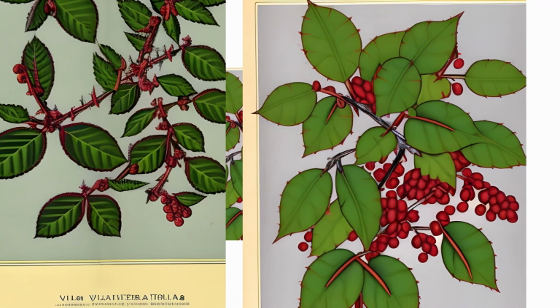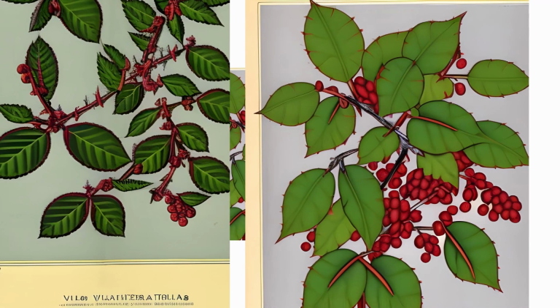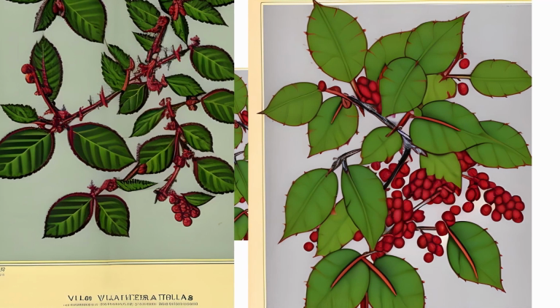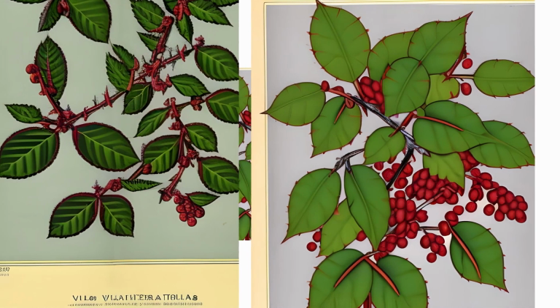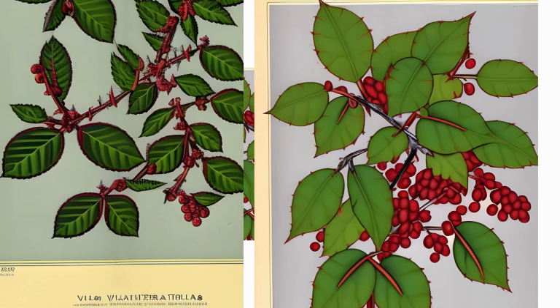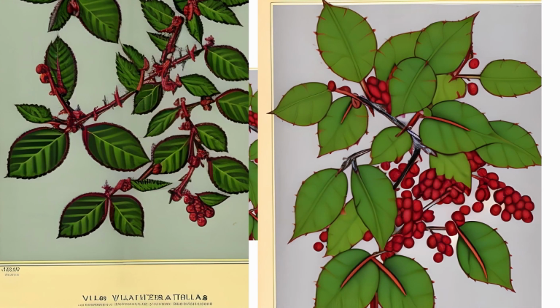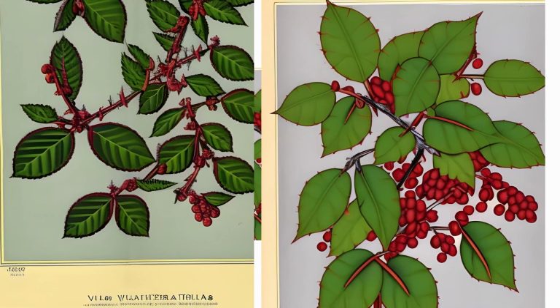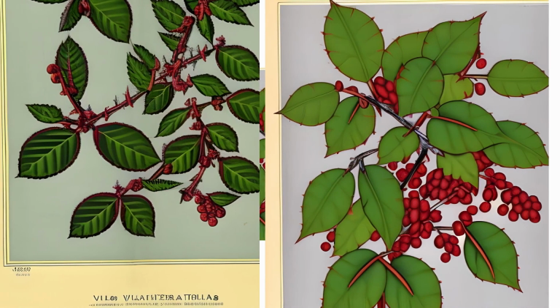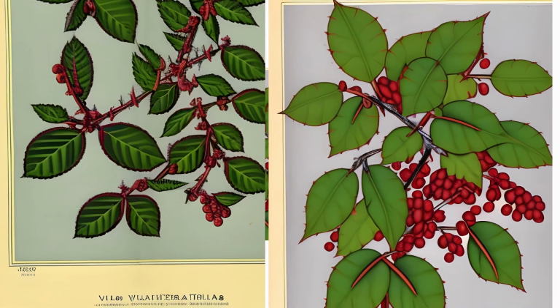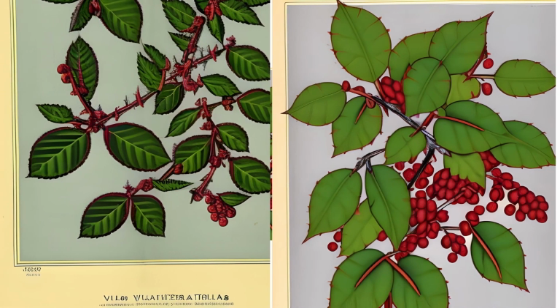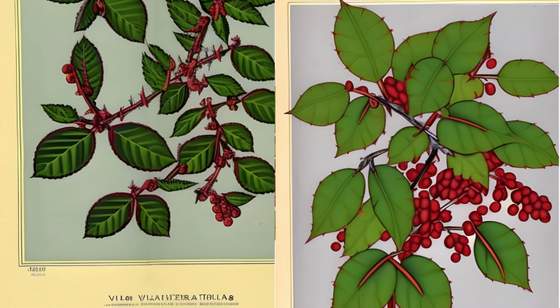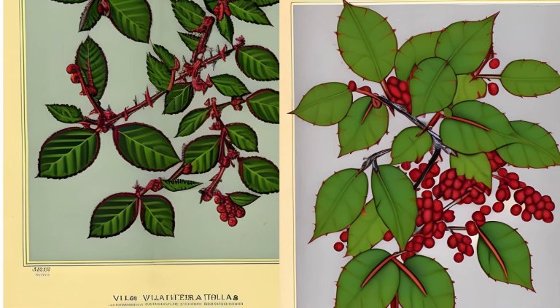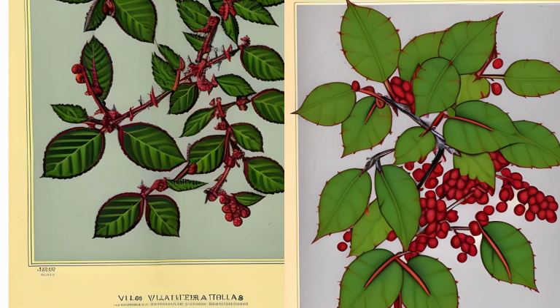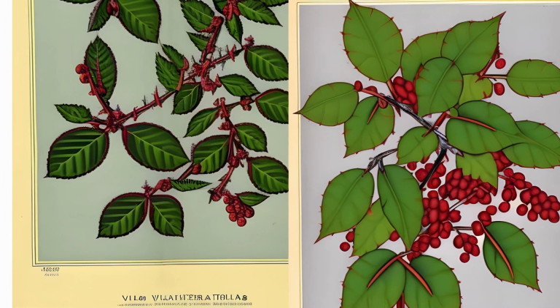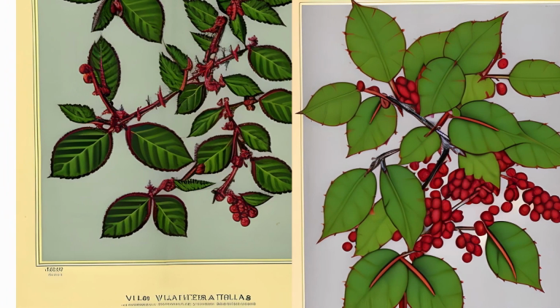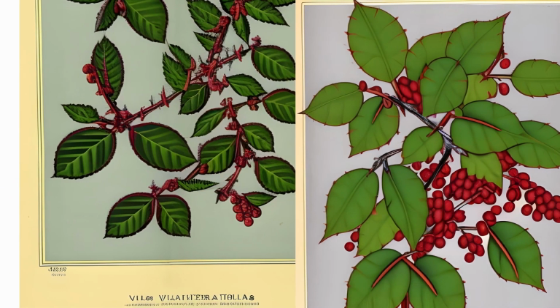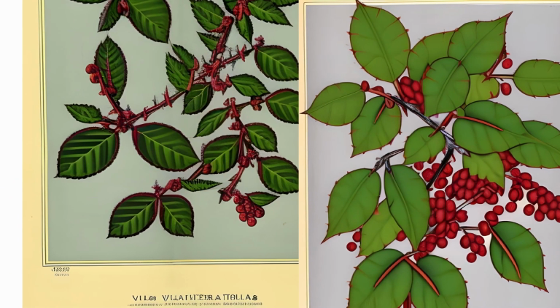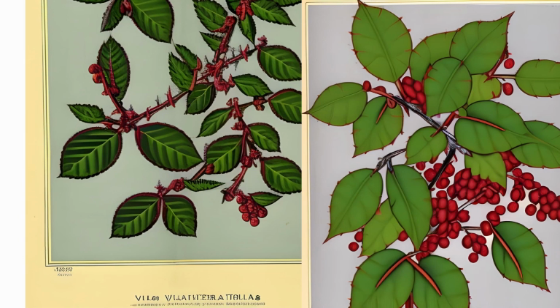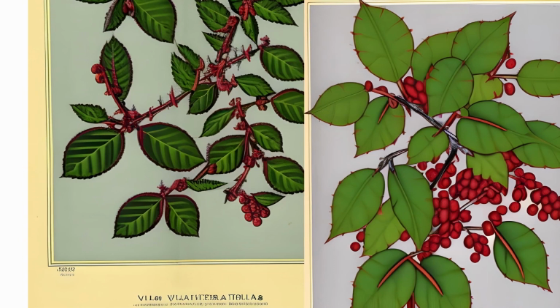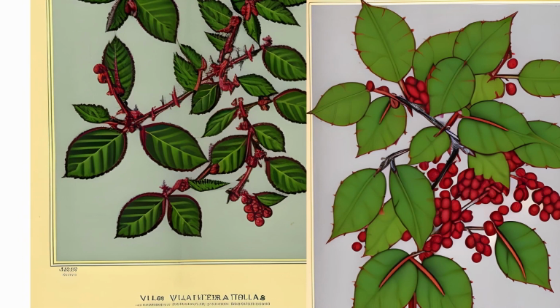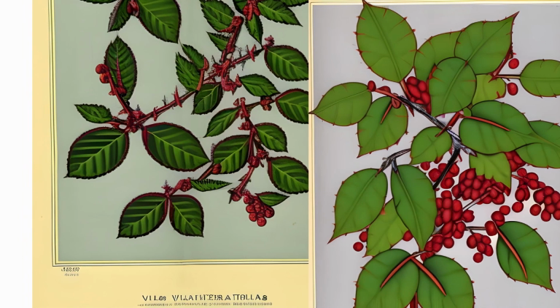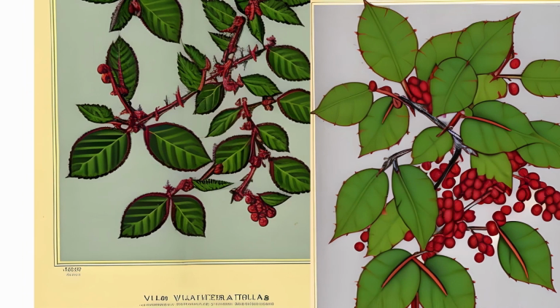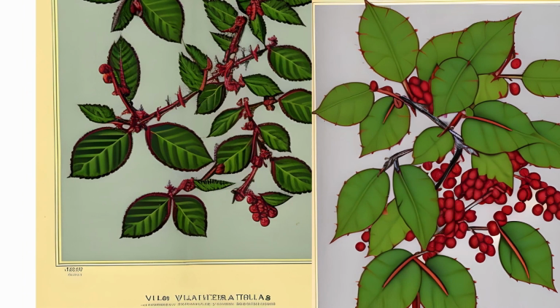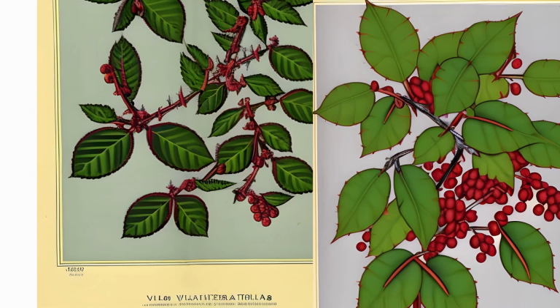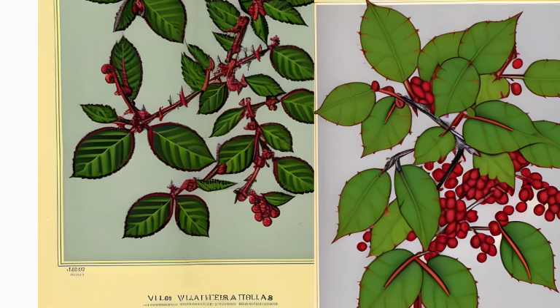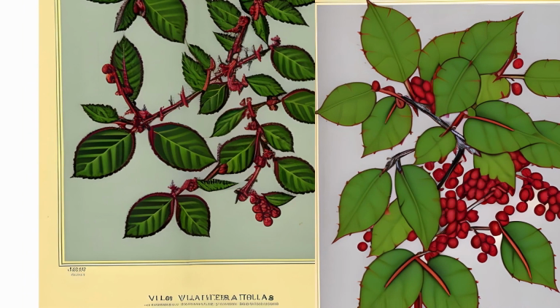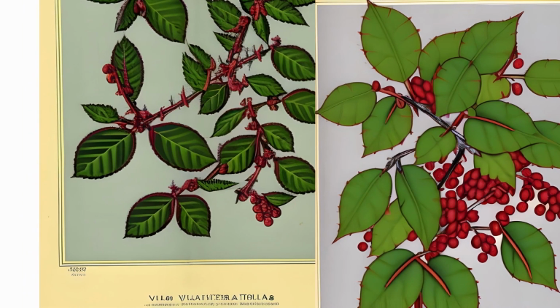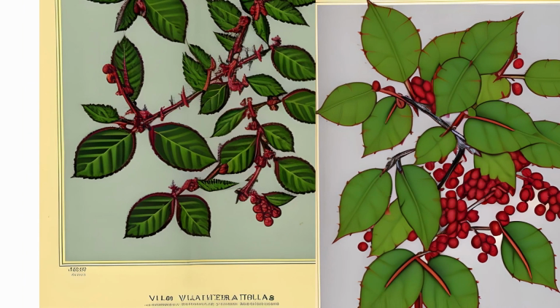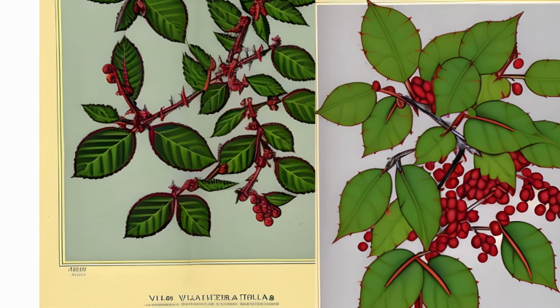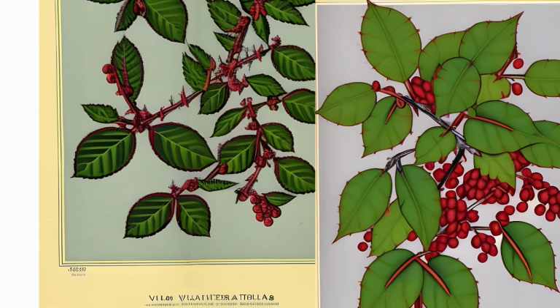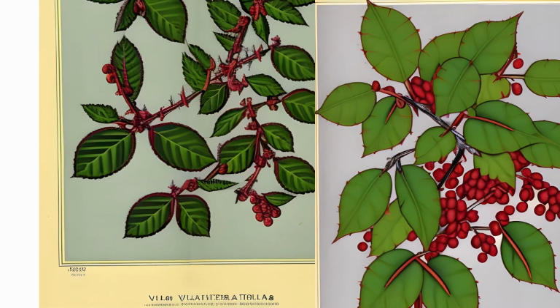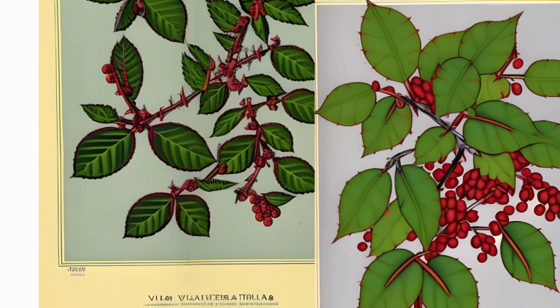The fruit is oval, elongated, or cylindrical — a multi-seeded, shiny red berry.